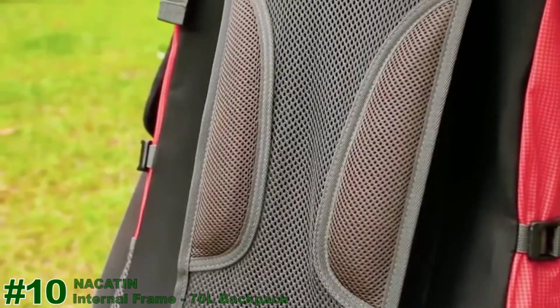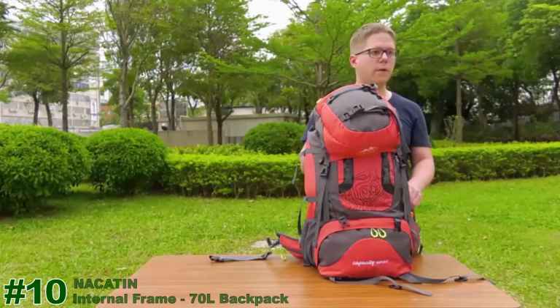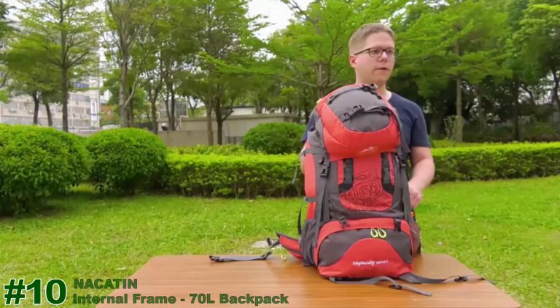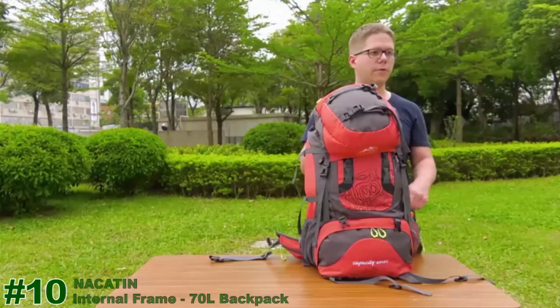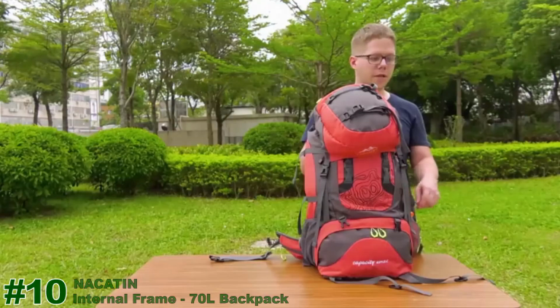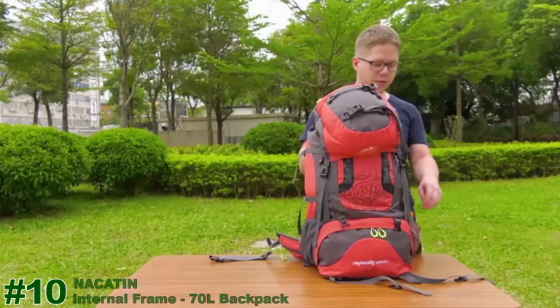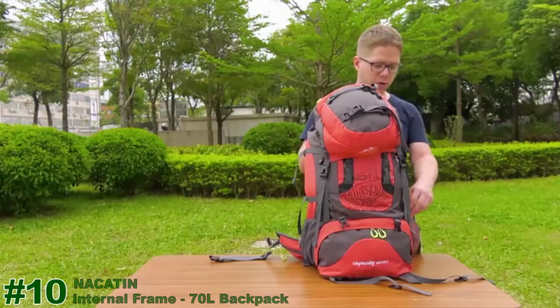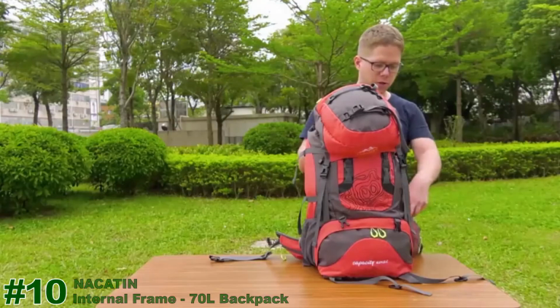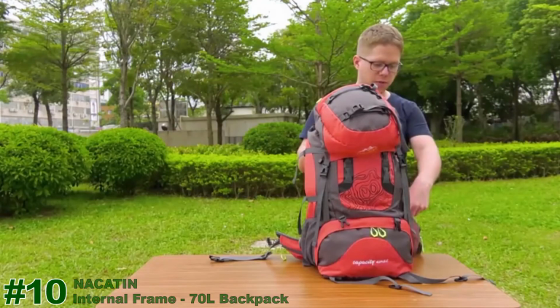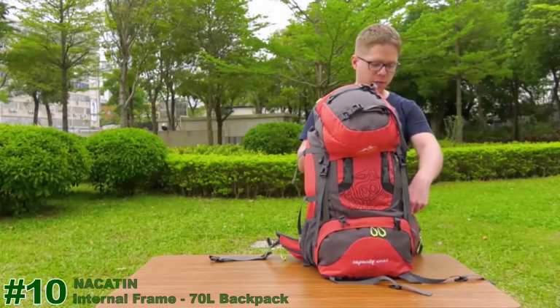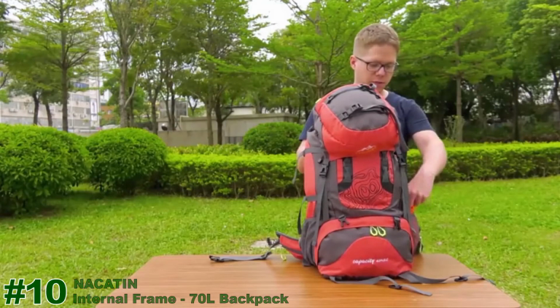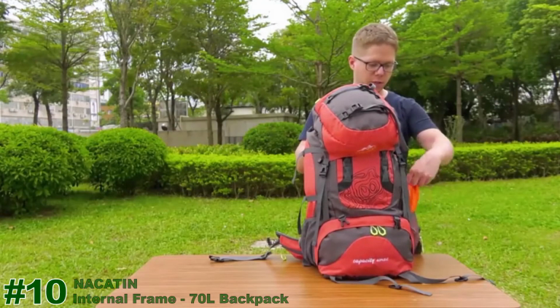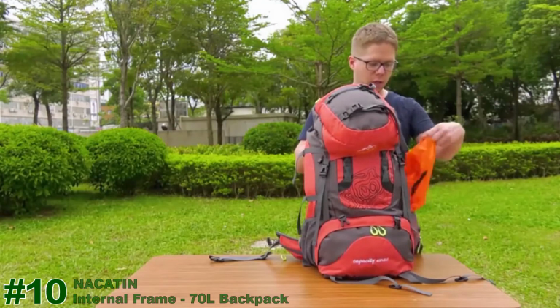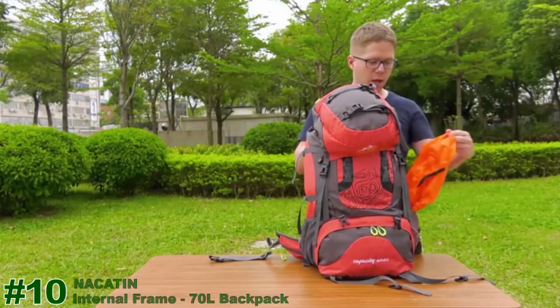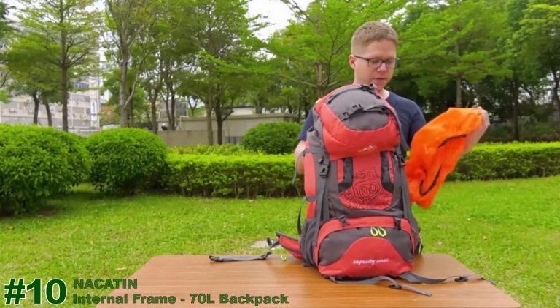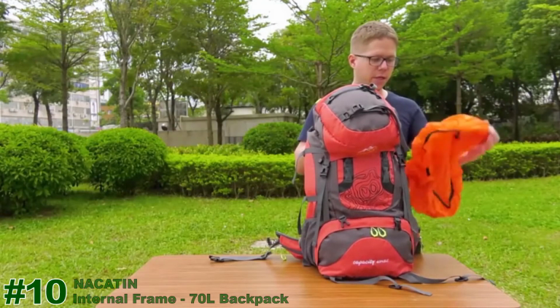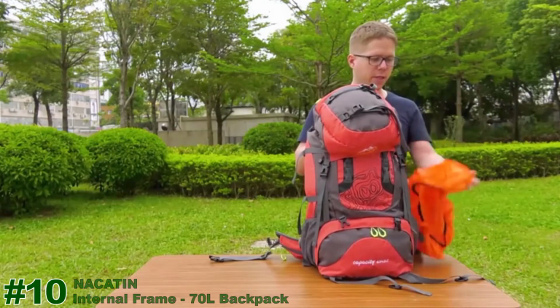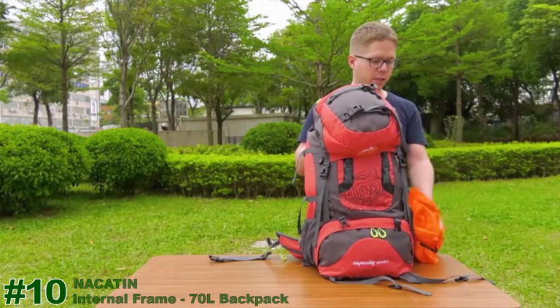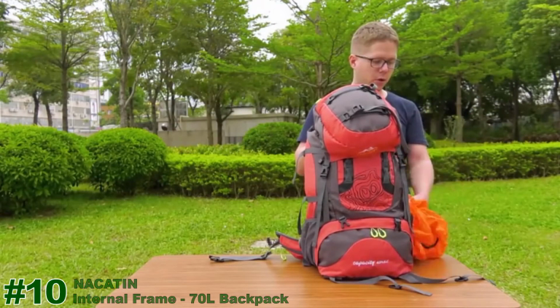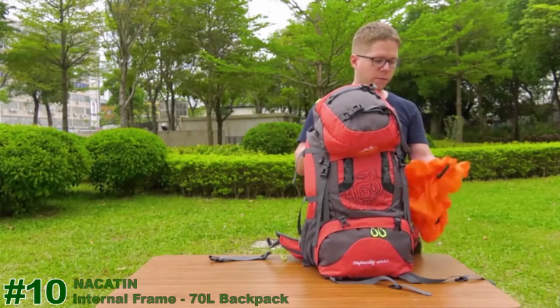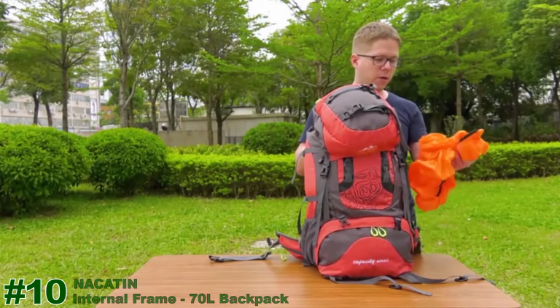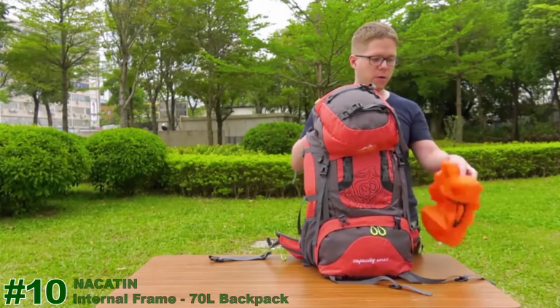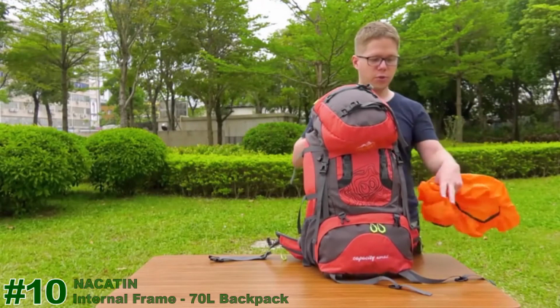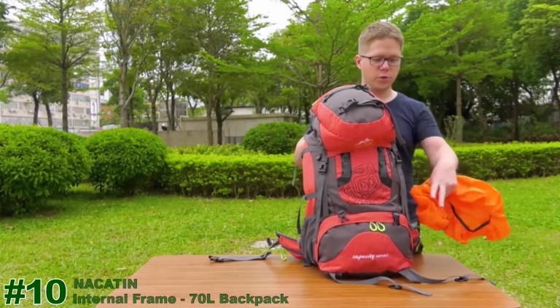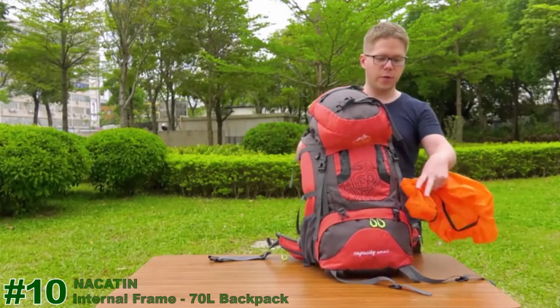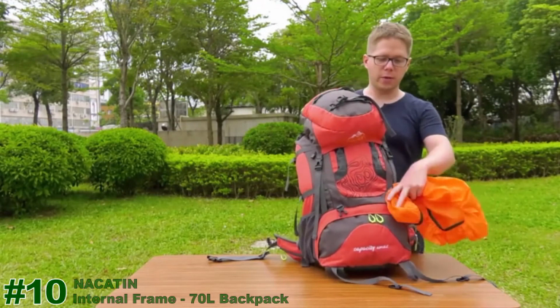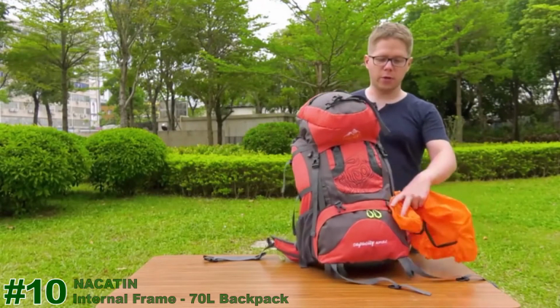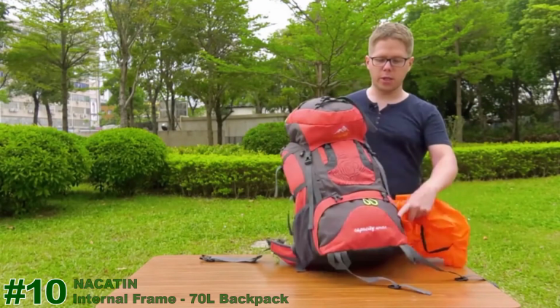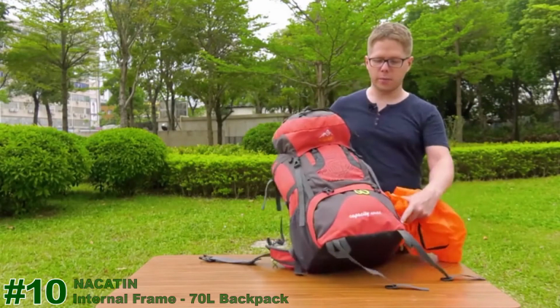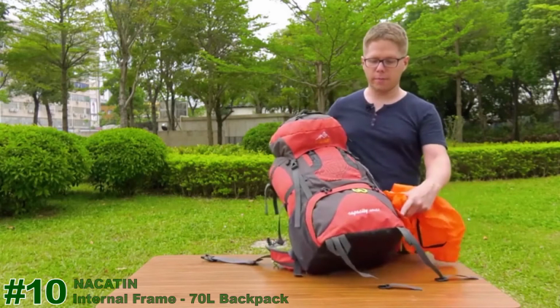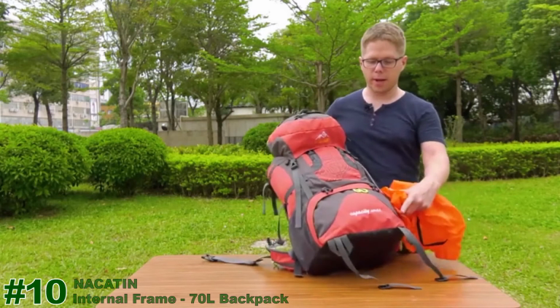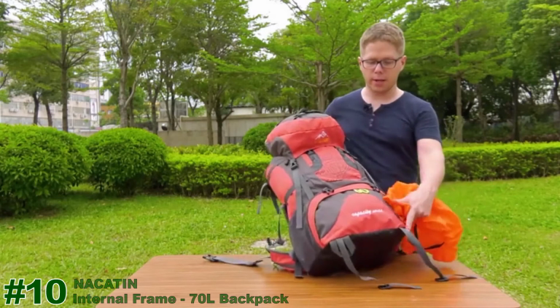If it rains, you can use this external cover, which you will get together with the bag.